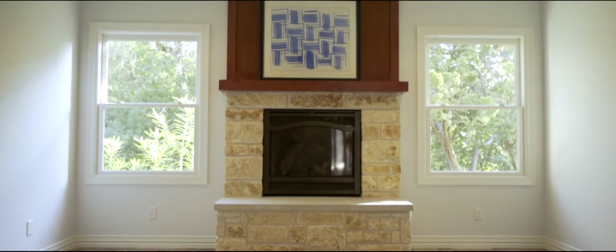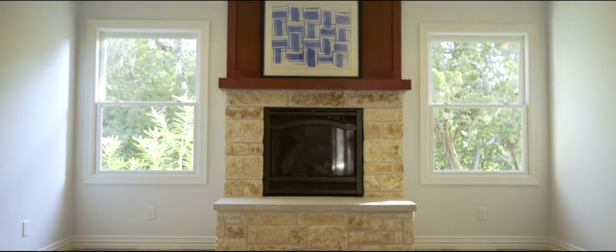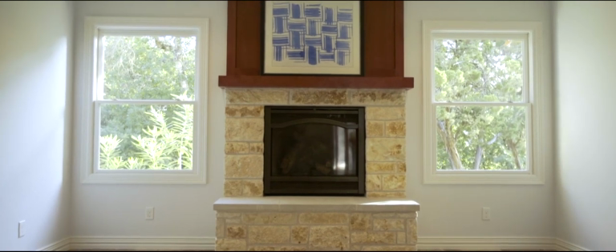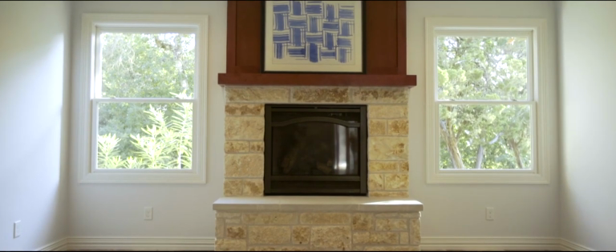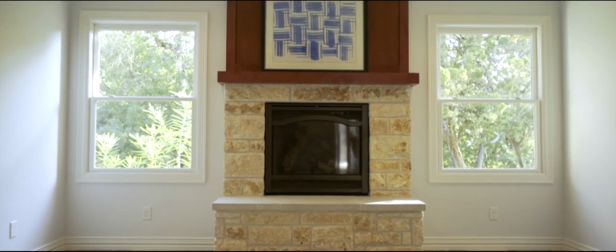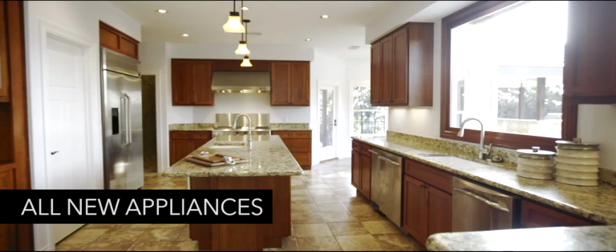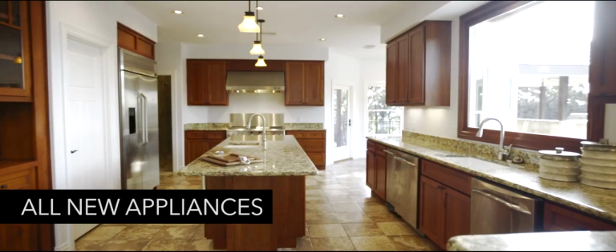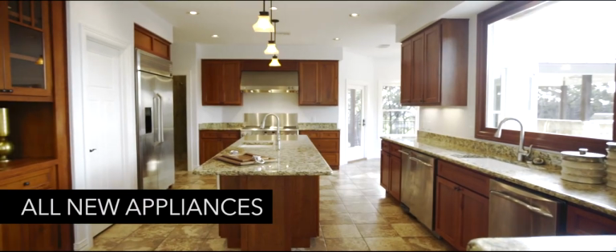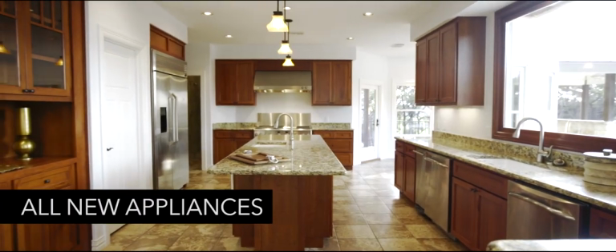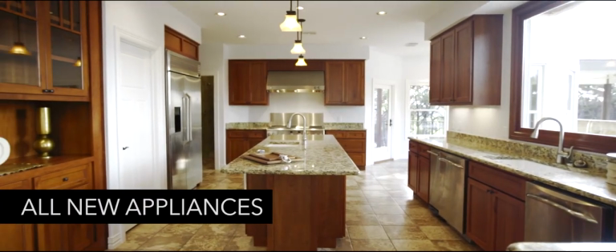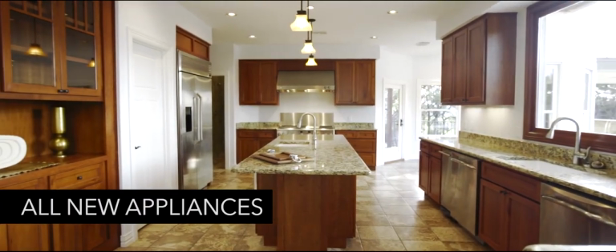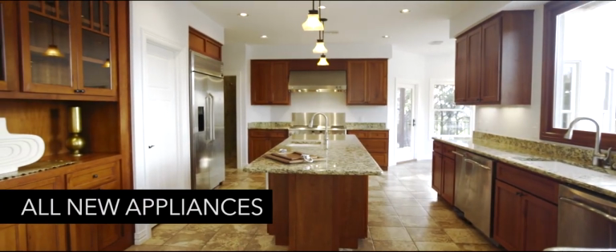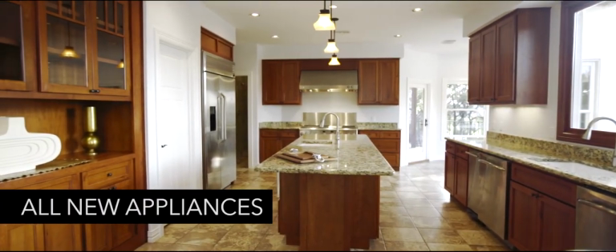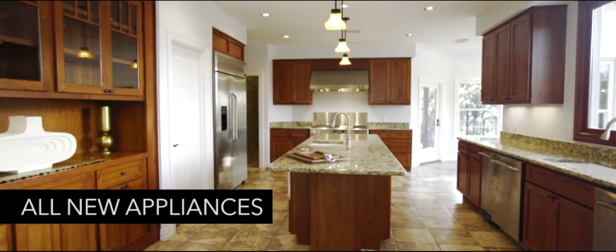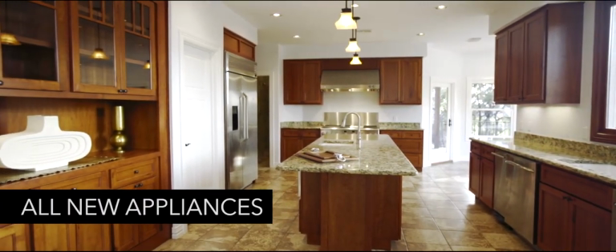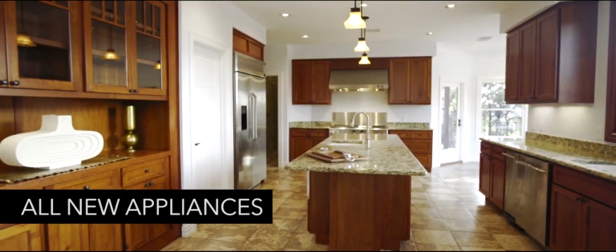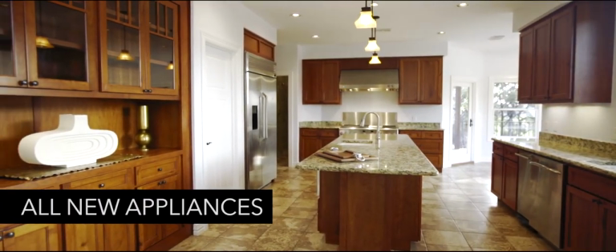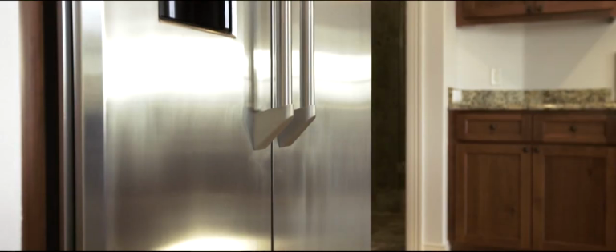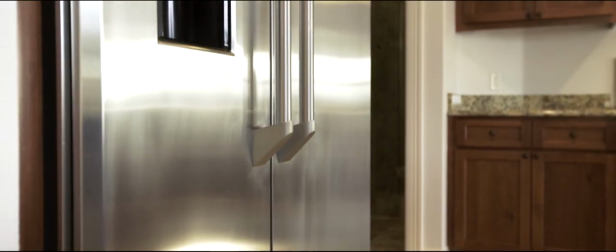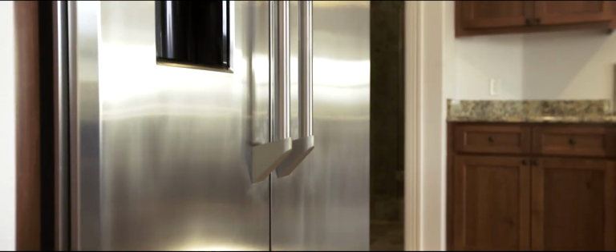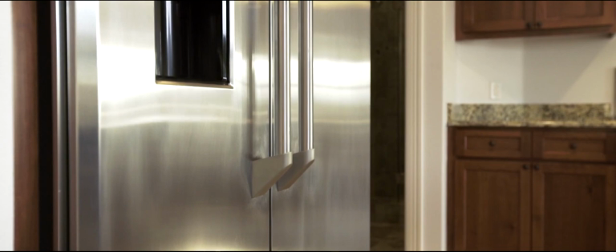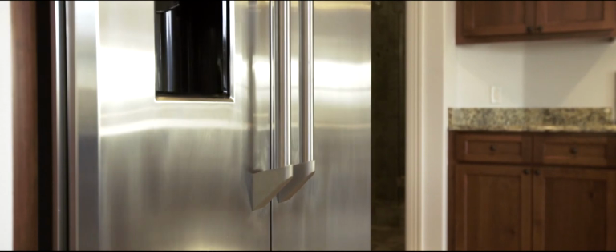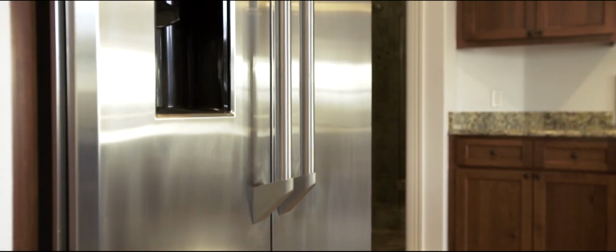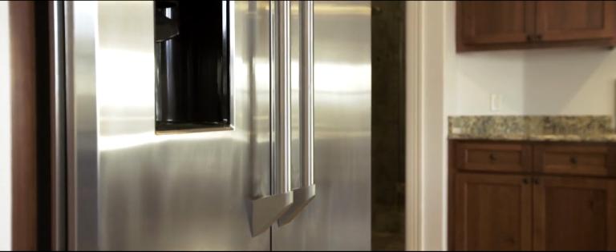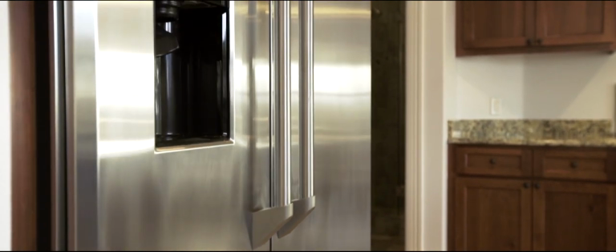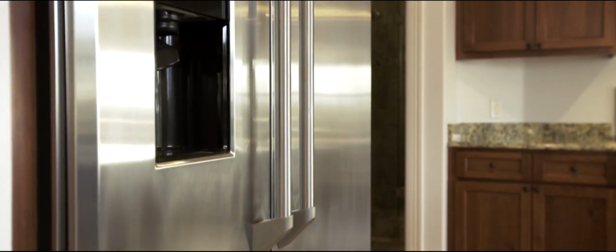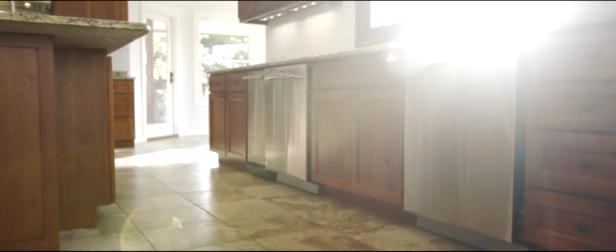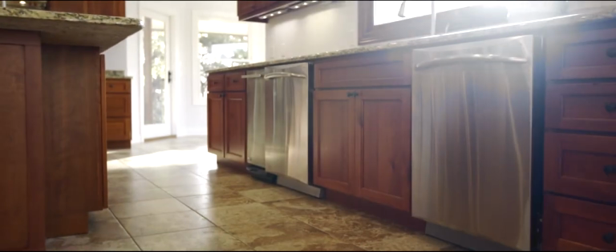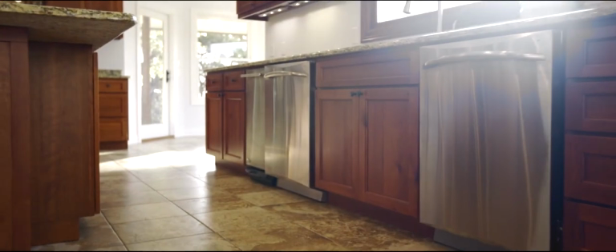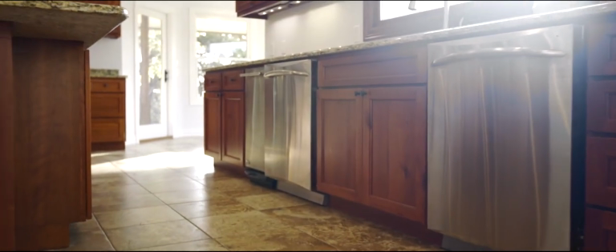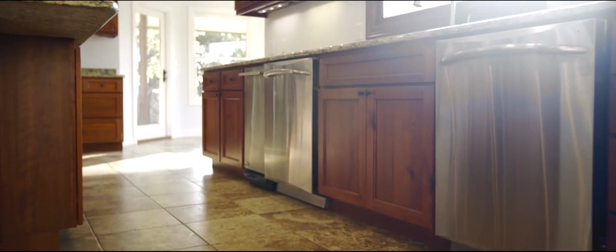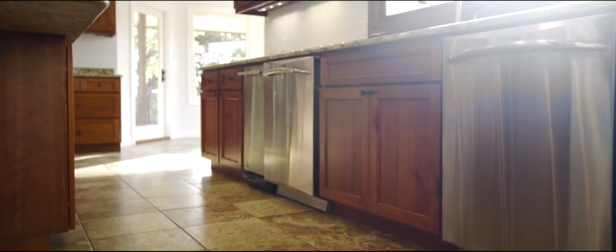The kitchen offers all new appliances including an oversized refrigerator, gas range, and dual dishwashers.